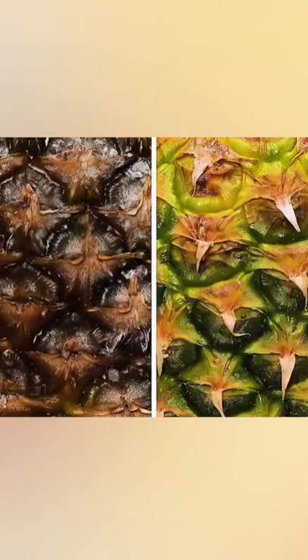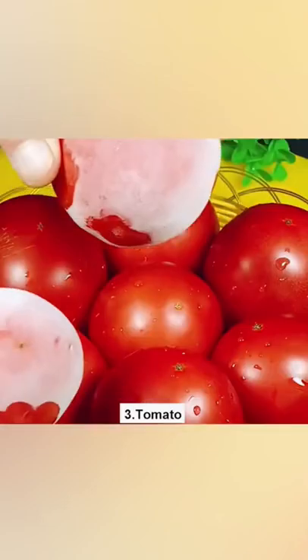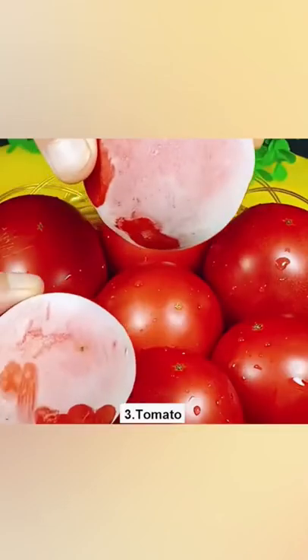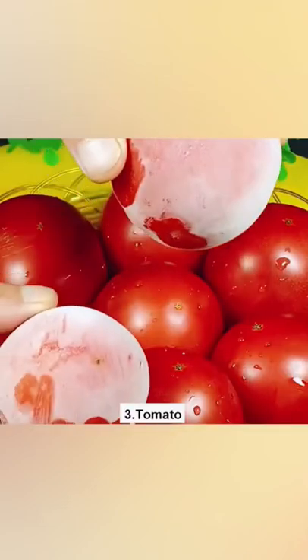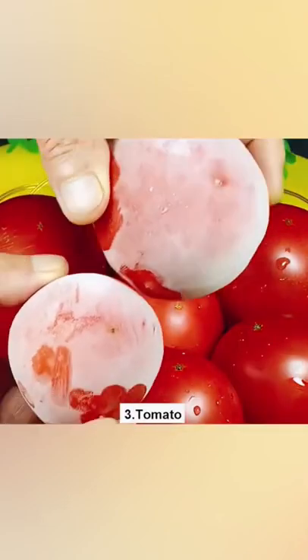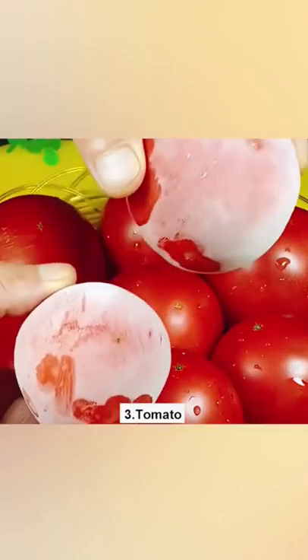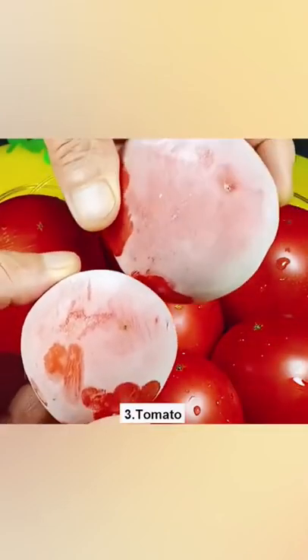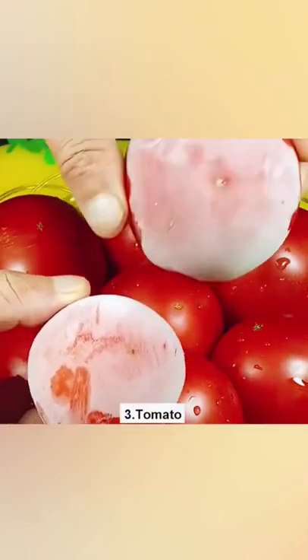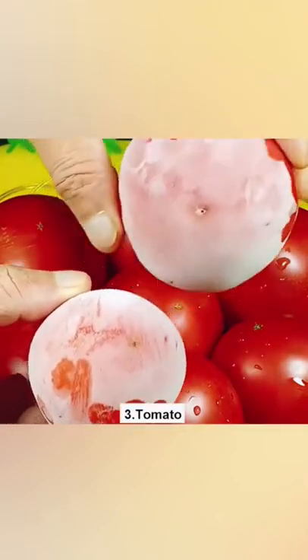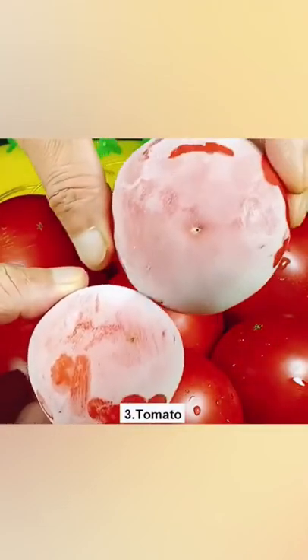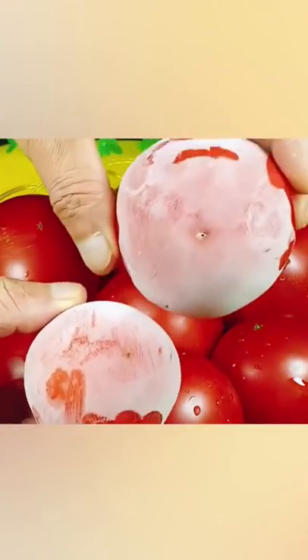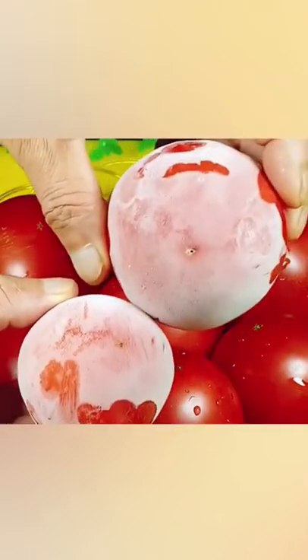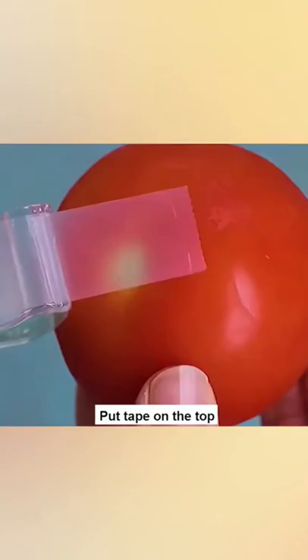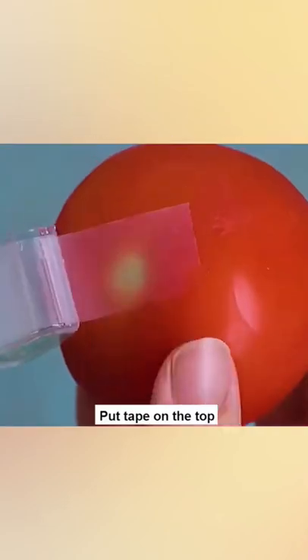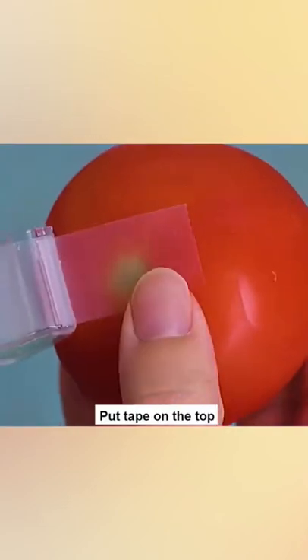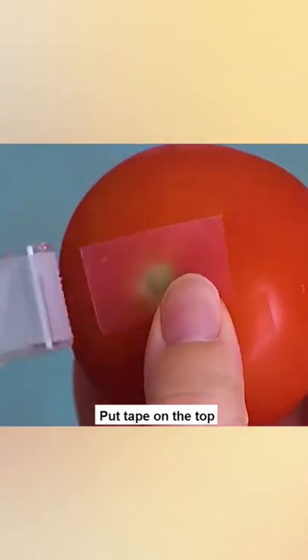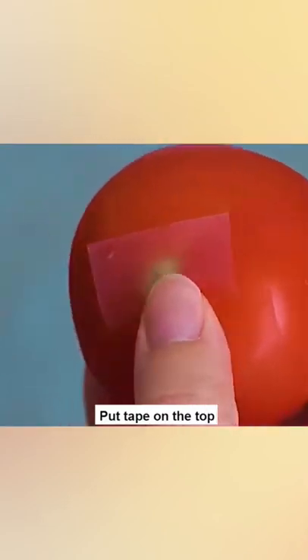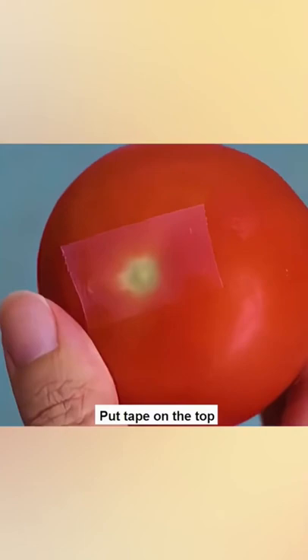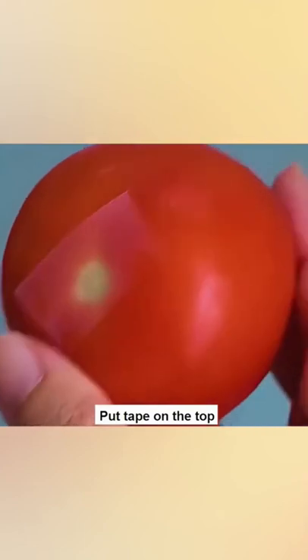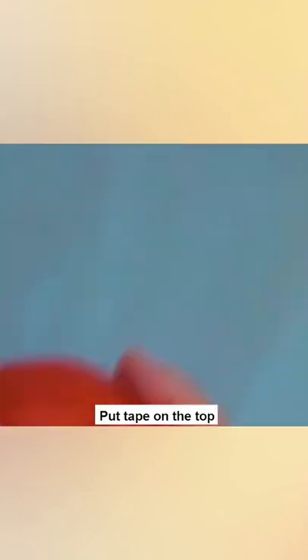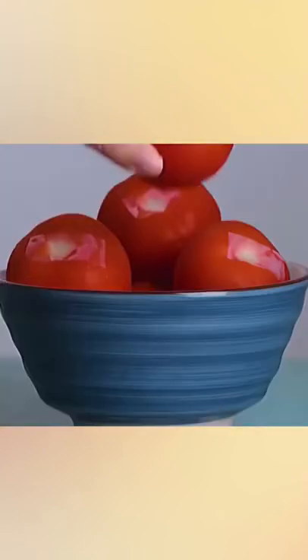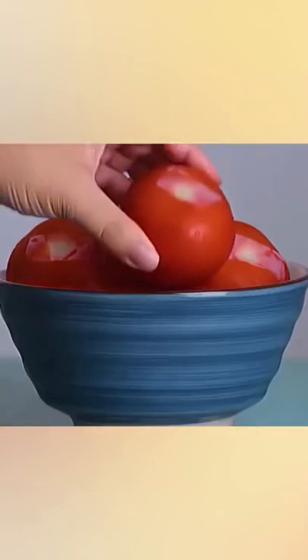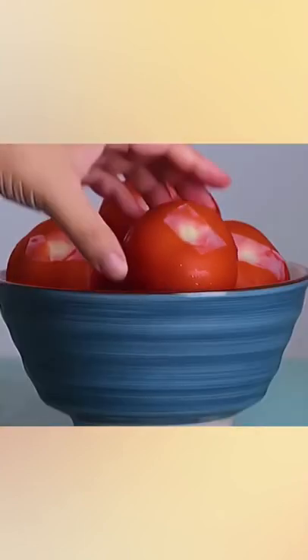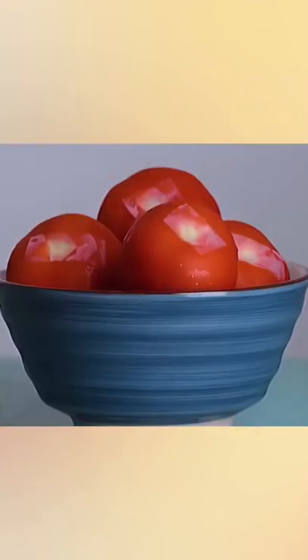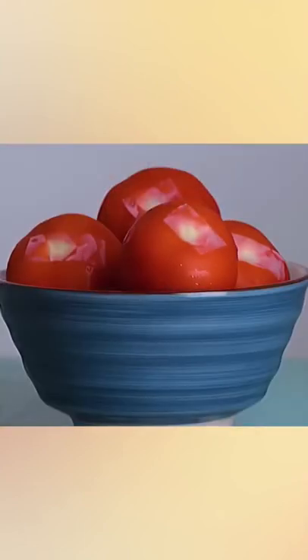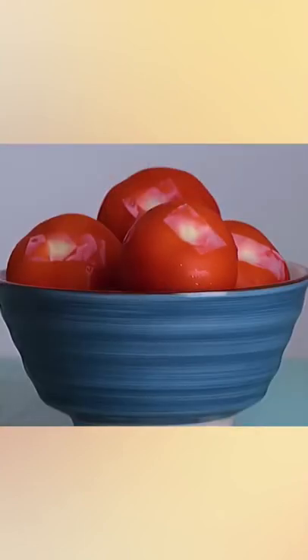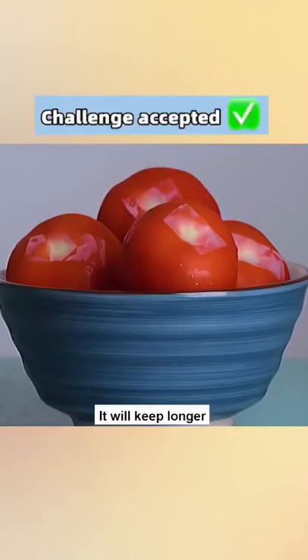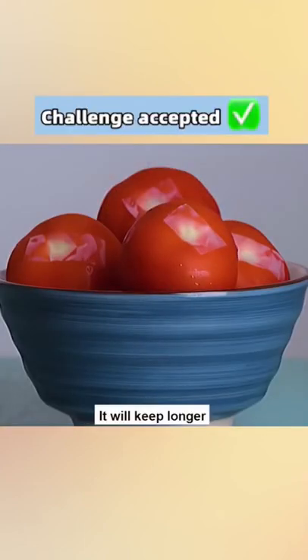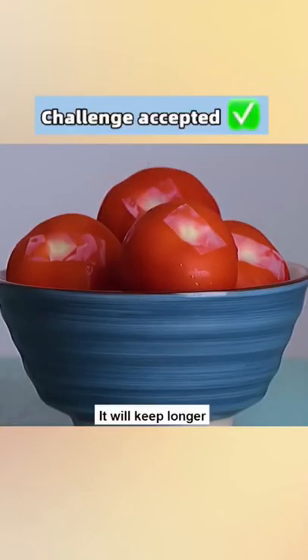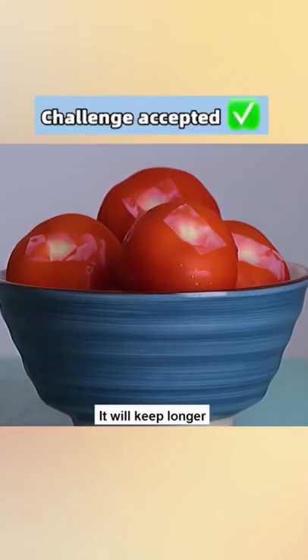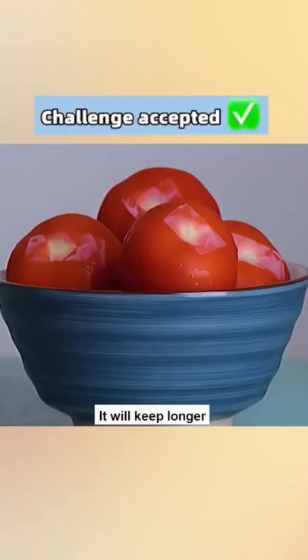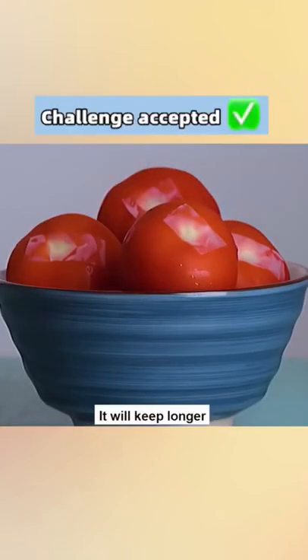3. Tomato: Put tape on the top. It will keep longer.